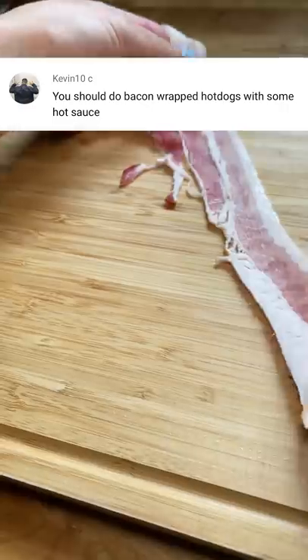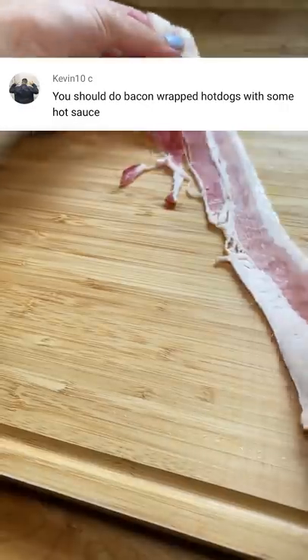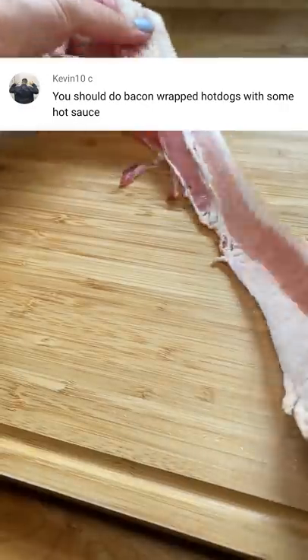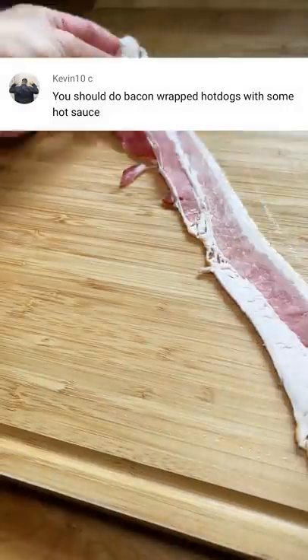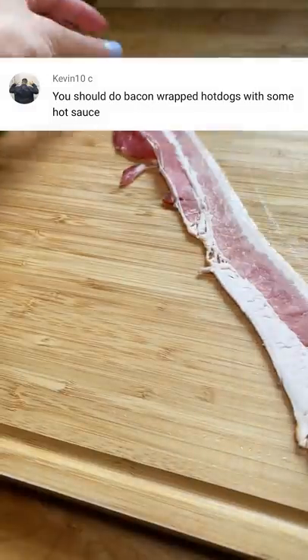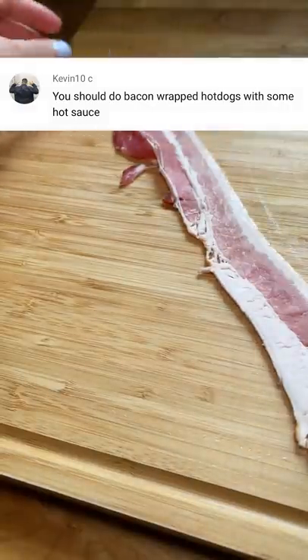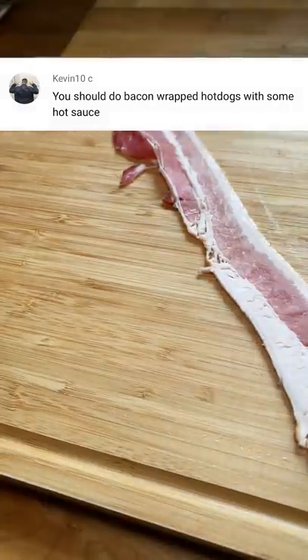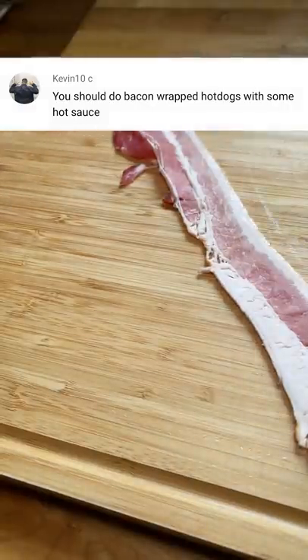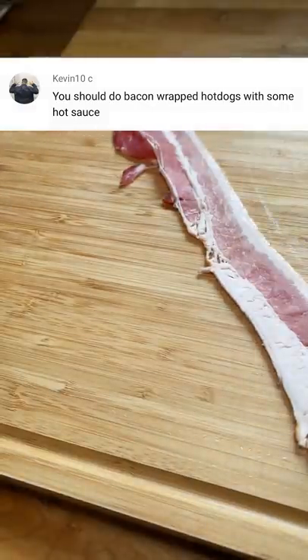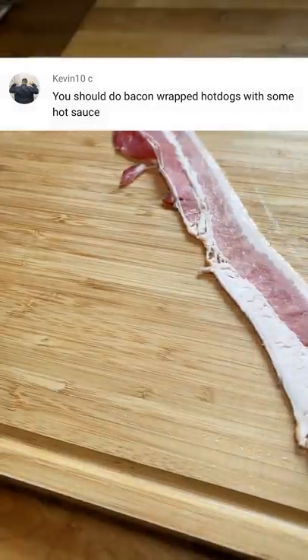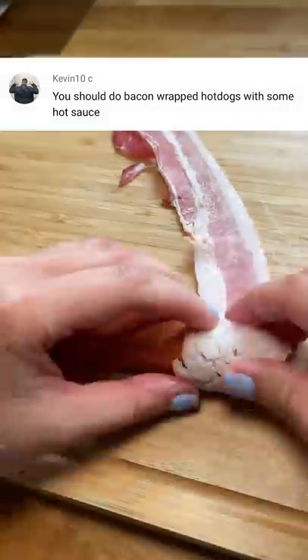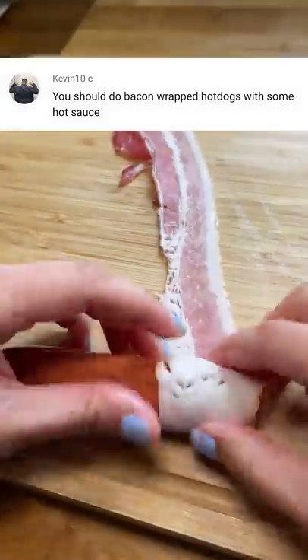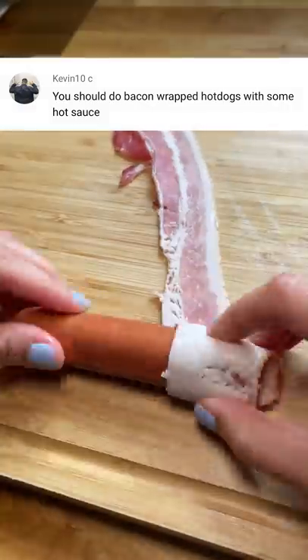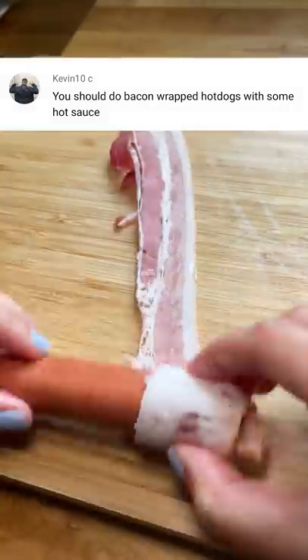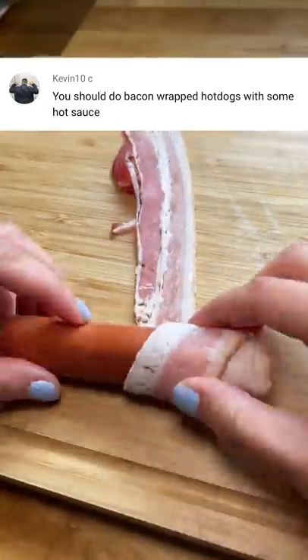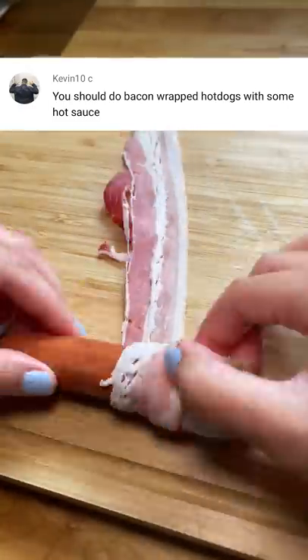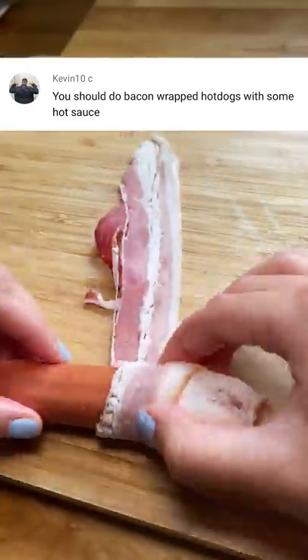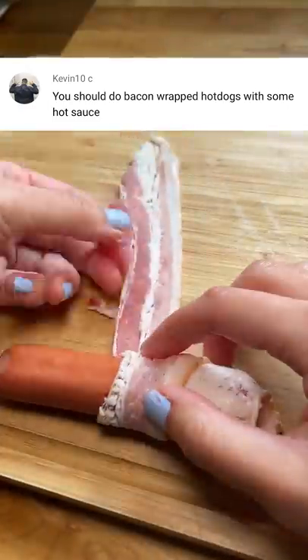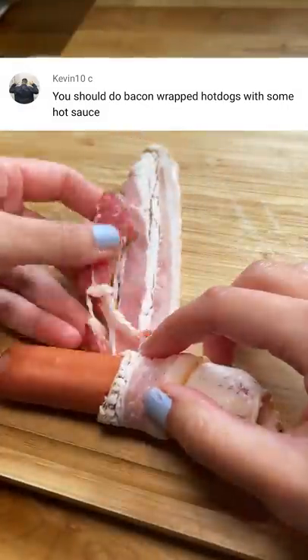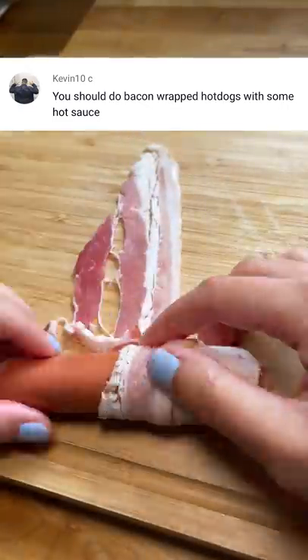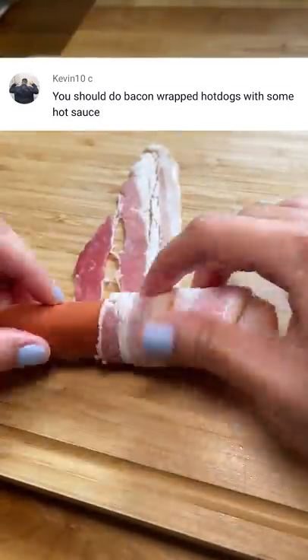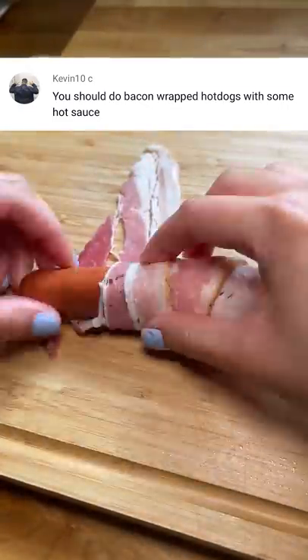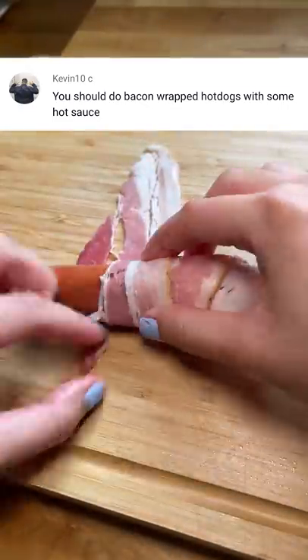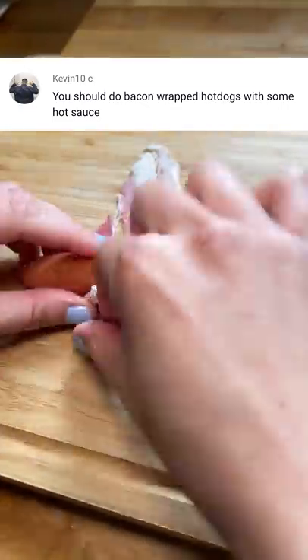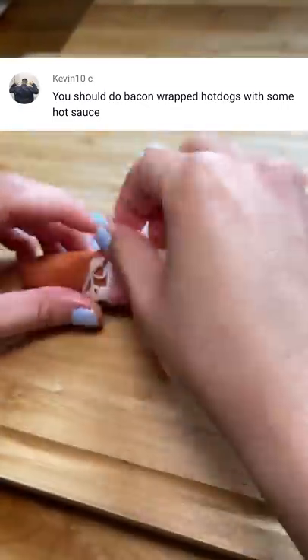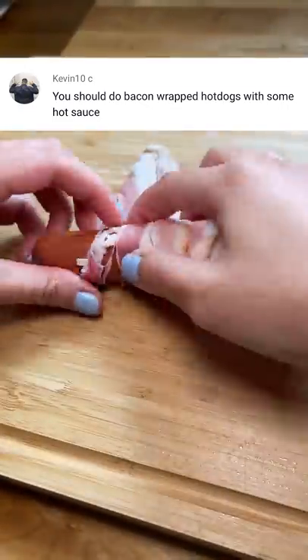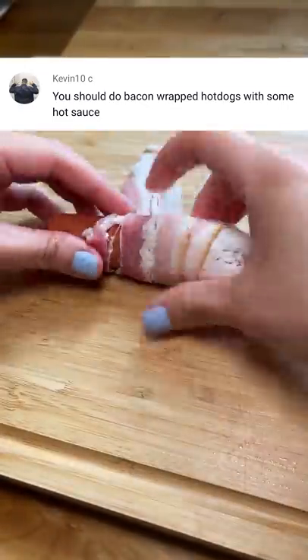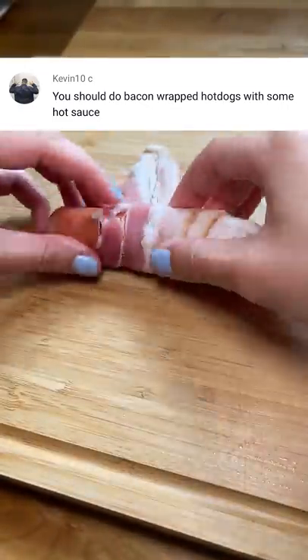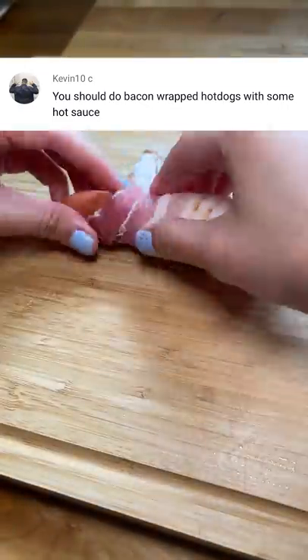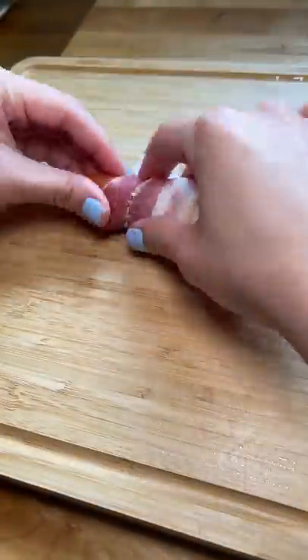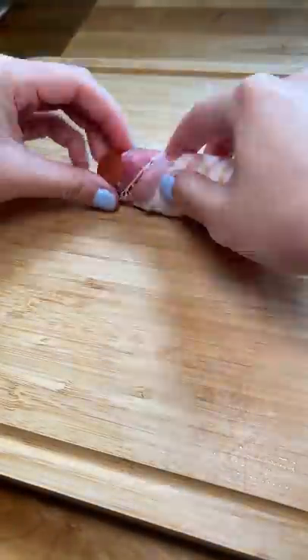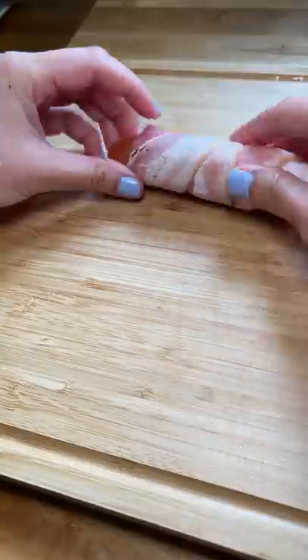You should do bacon wrapped hot dogs with some hot sauce. Alright, let's give it a try. This recipe is pretty self-explanatory.